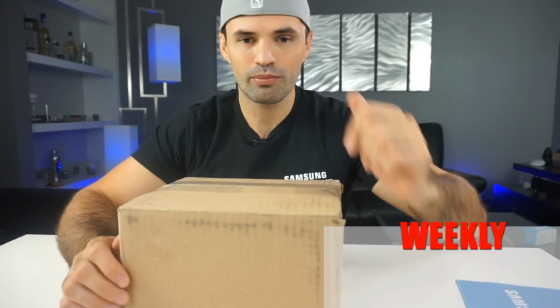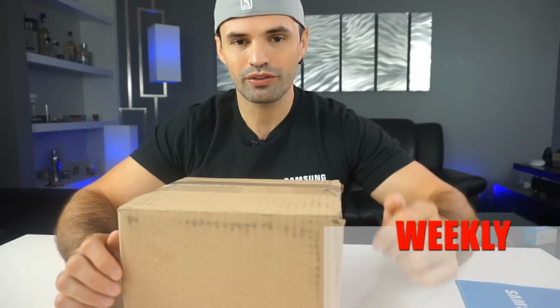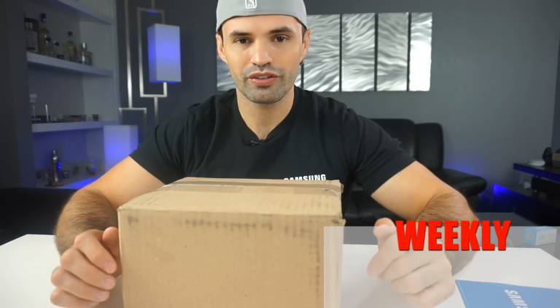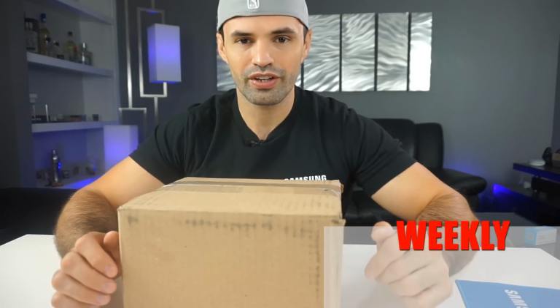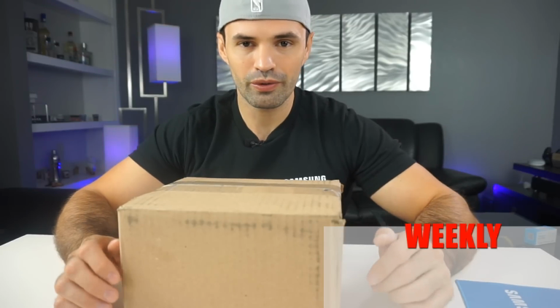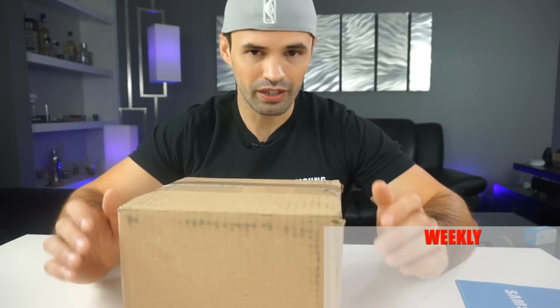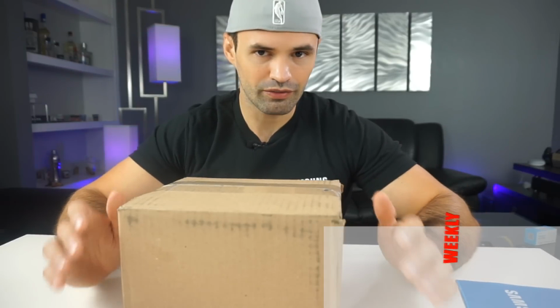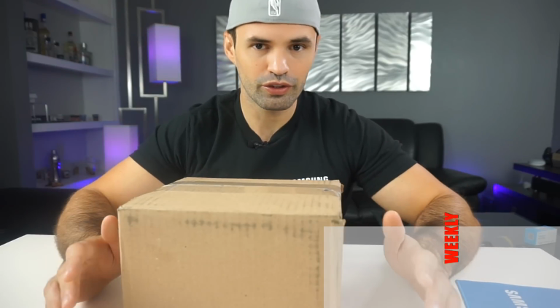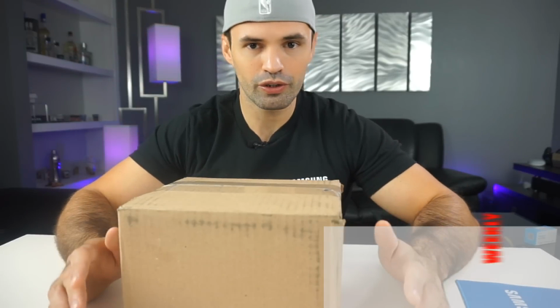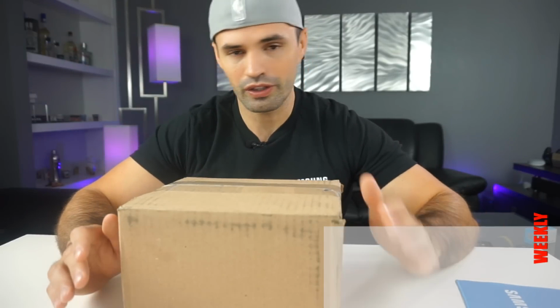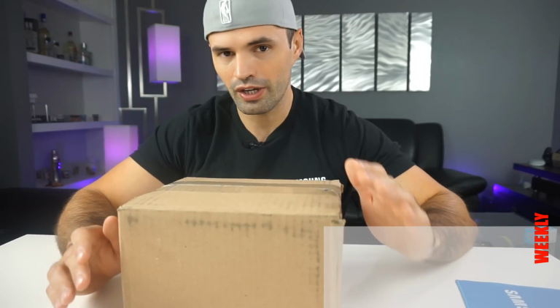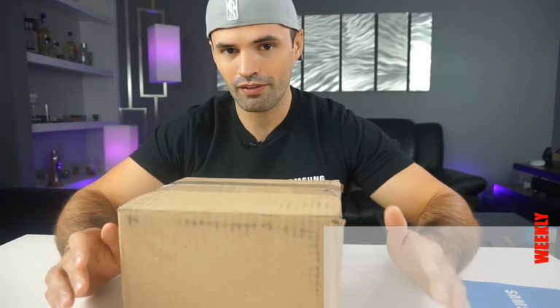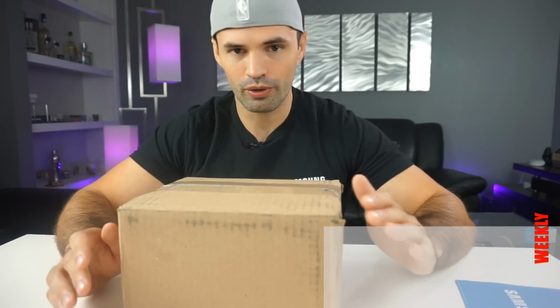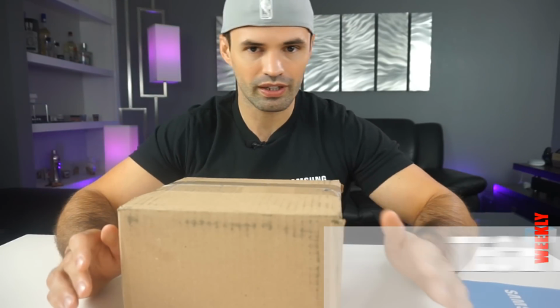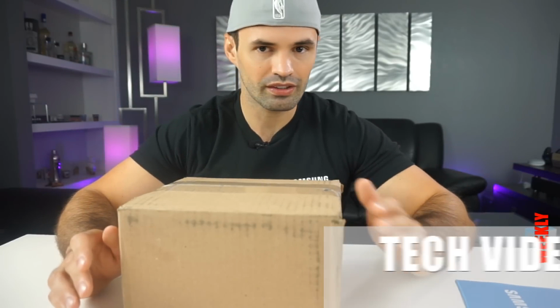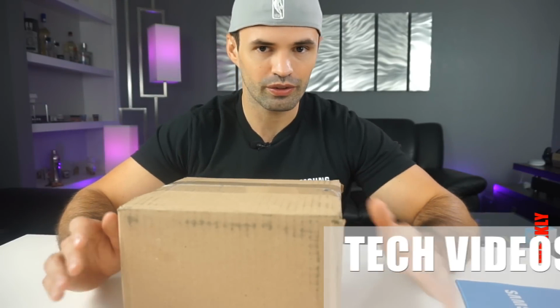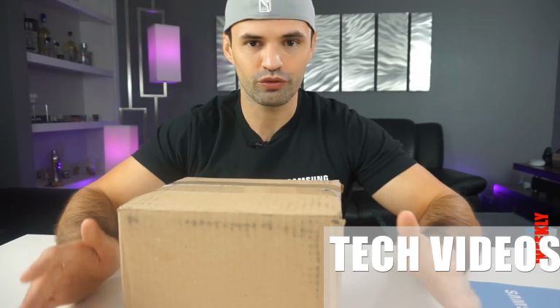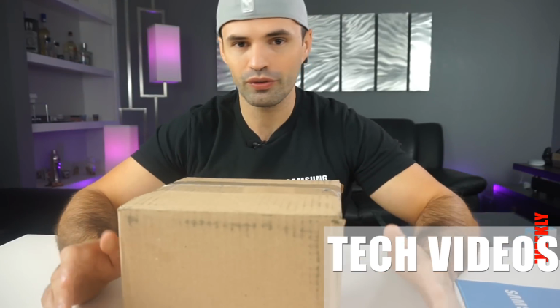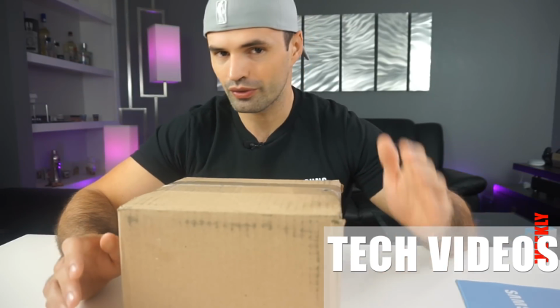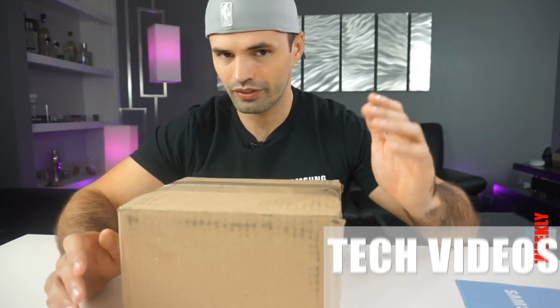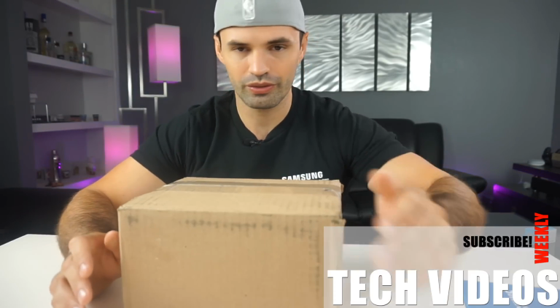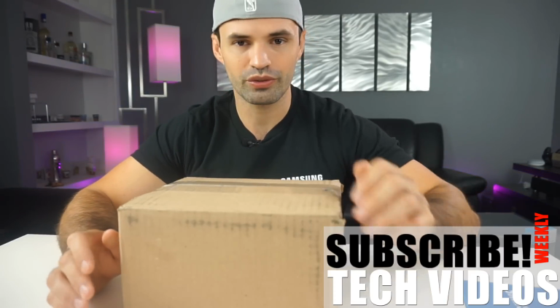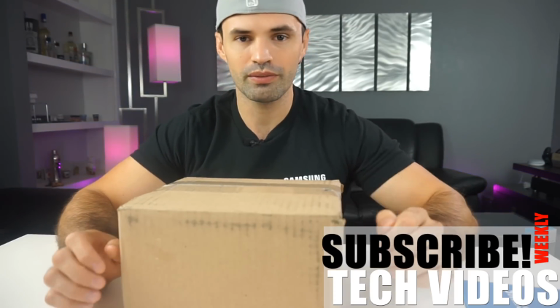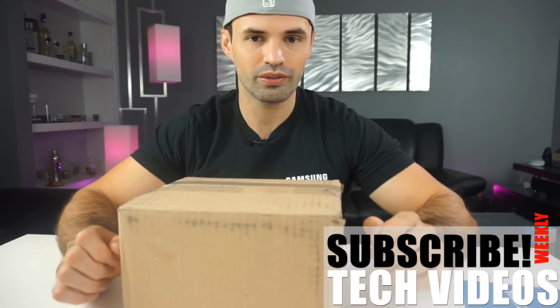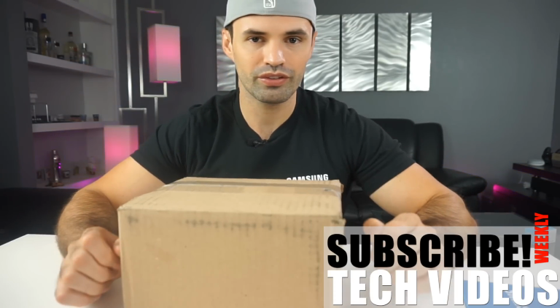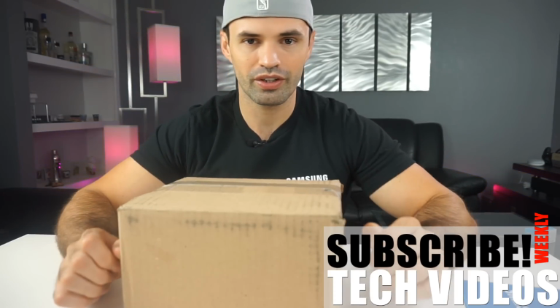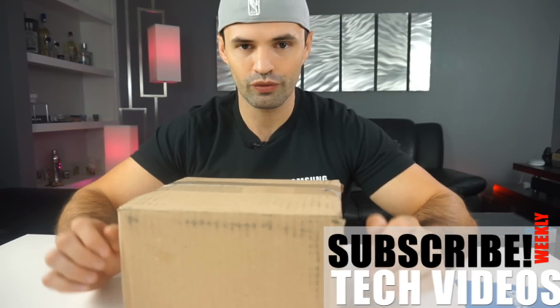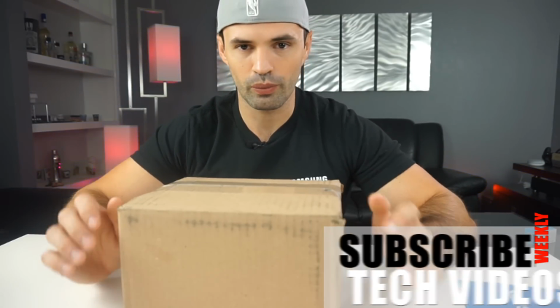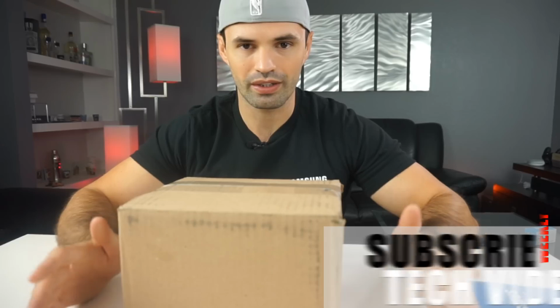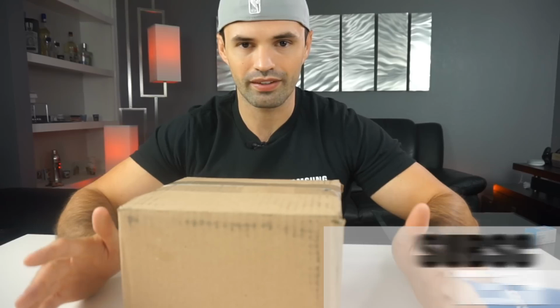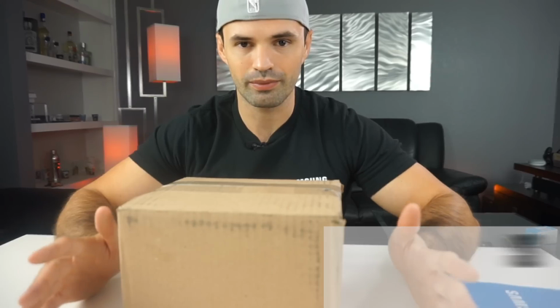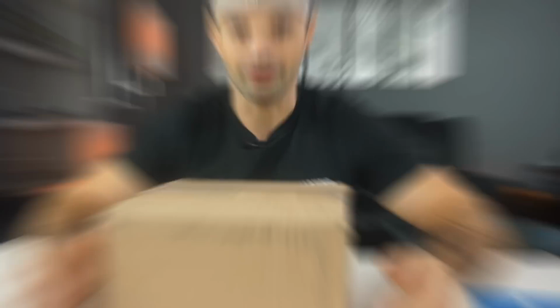Welcome back to this channel, and if you're new and you have one of the Galaxy Note phones, consider subscribing to this channel for a weekly tech video.